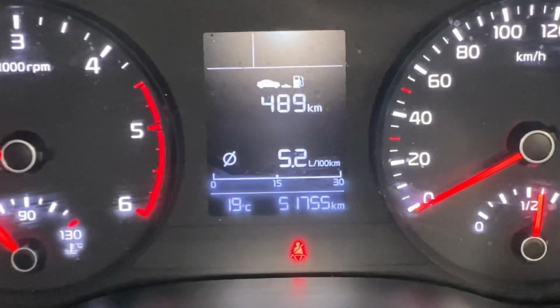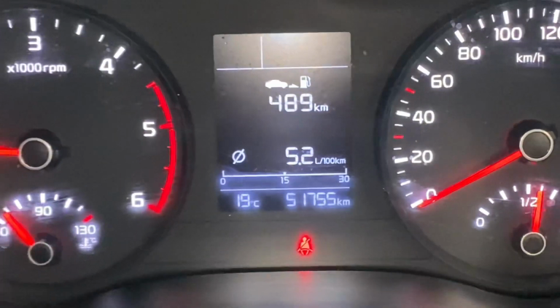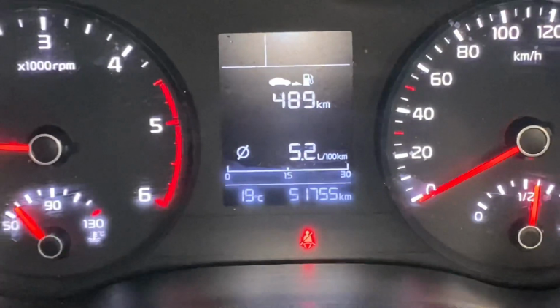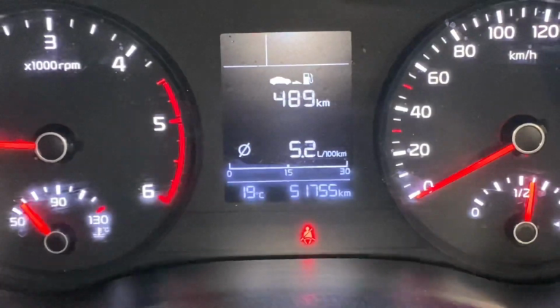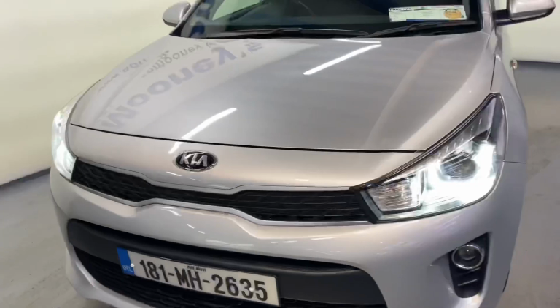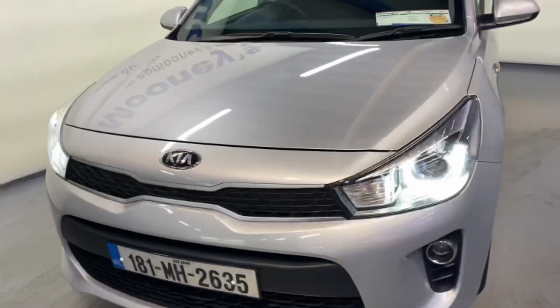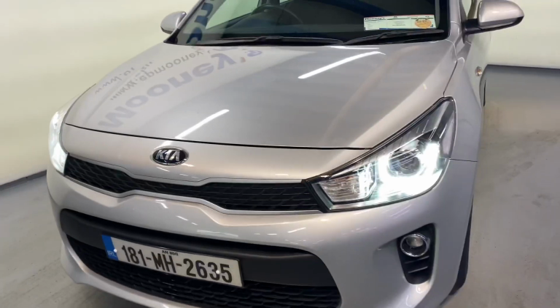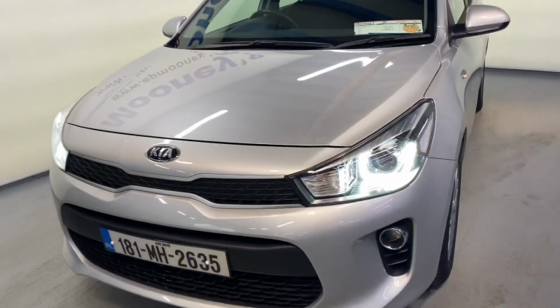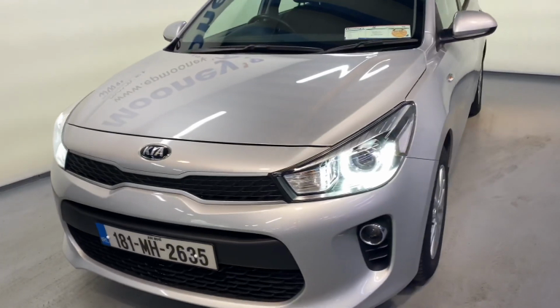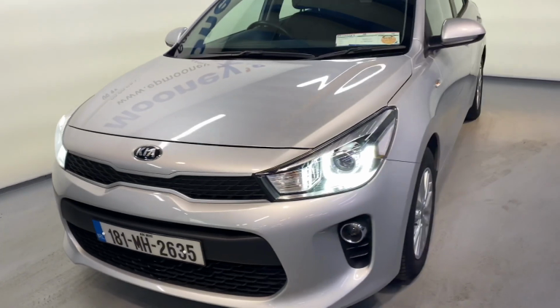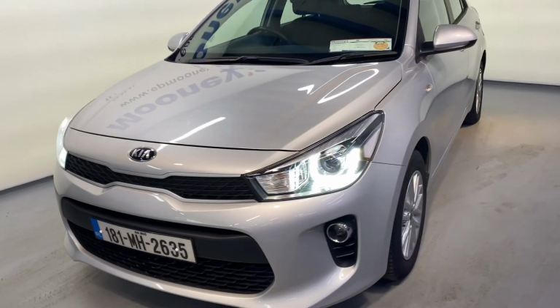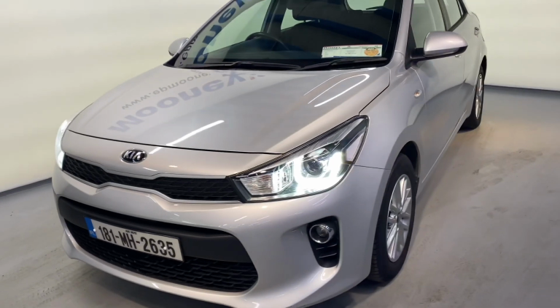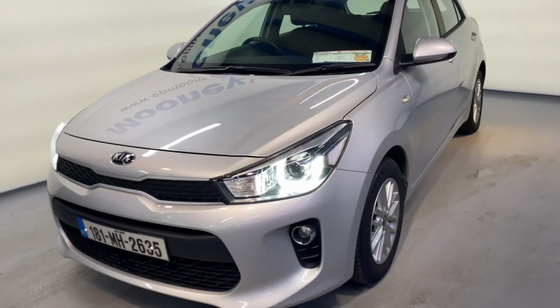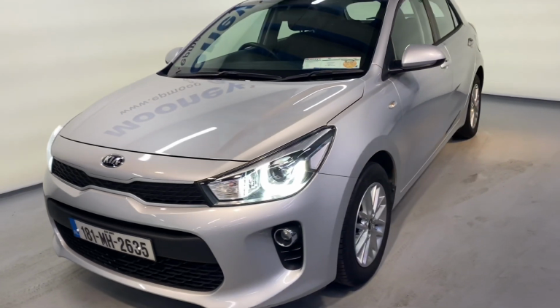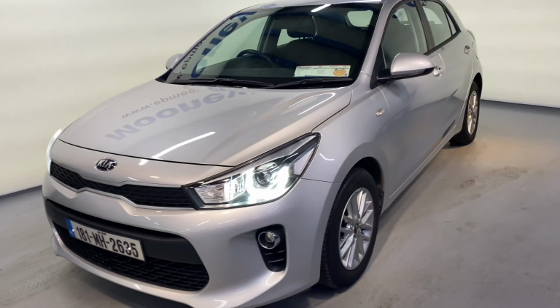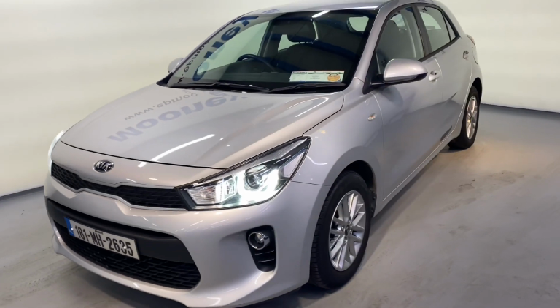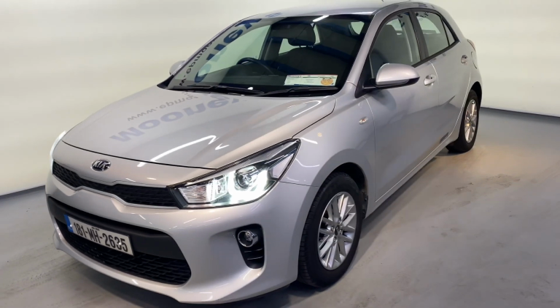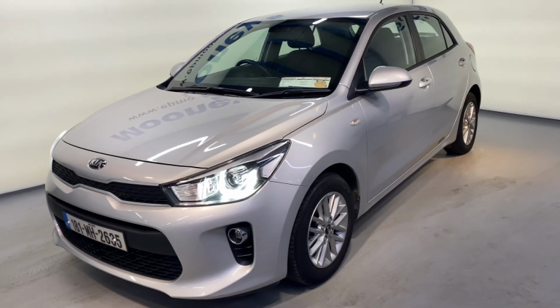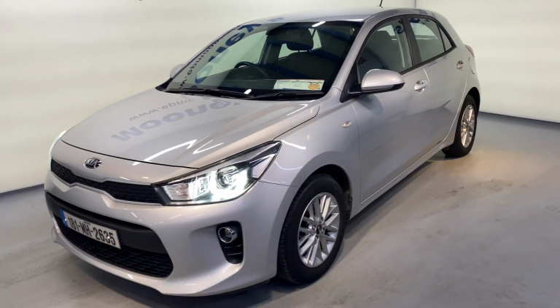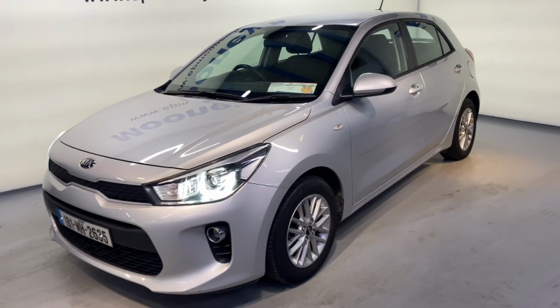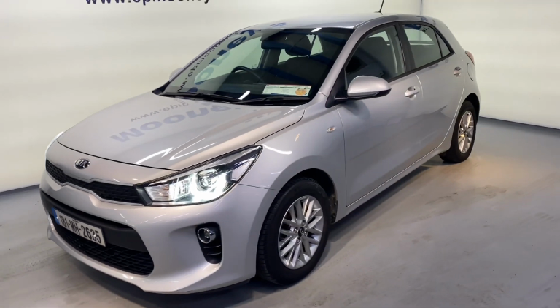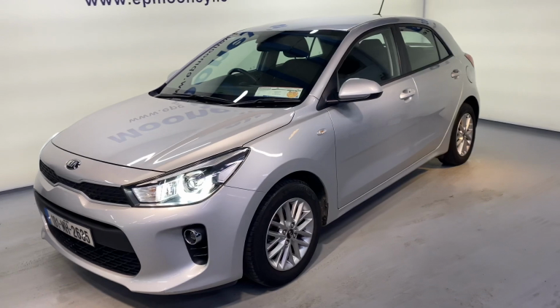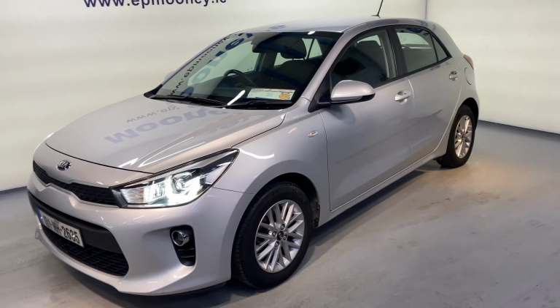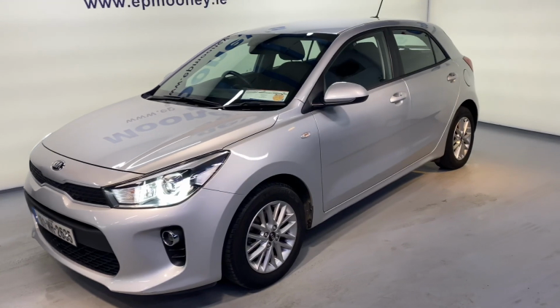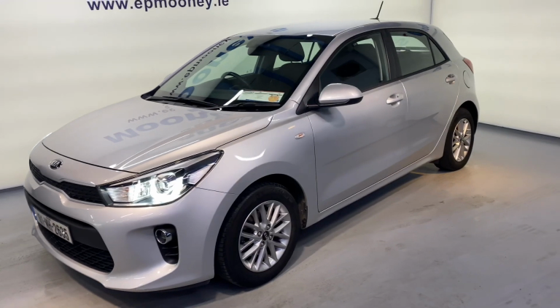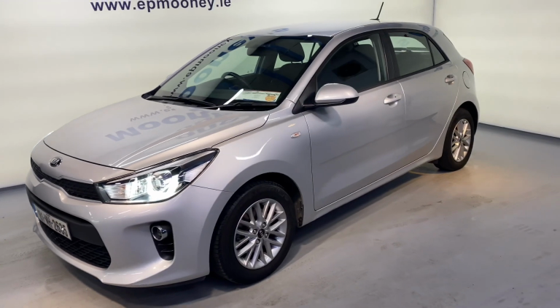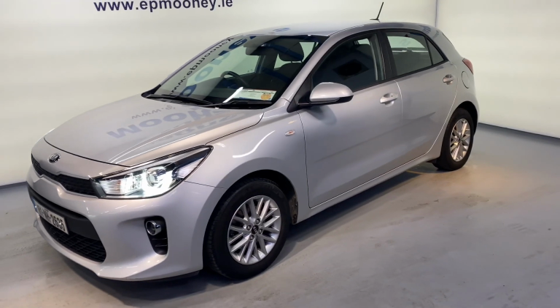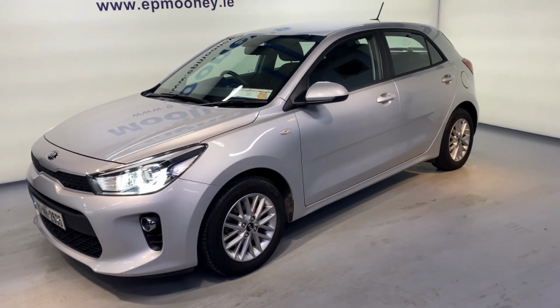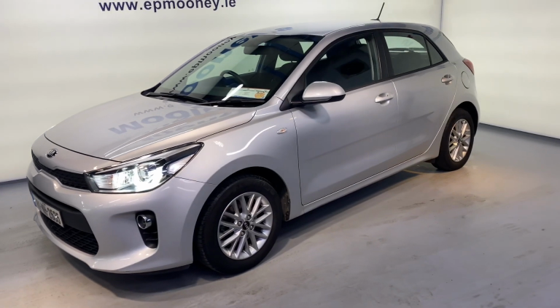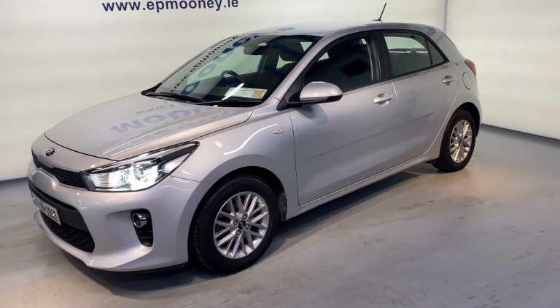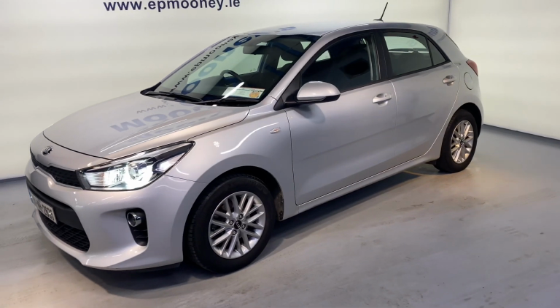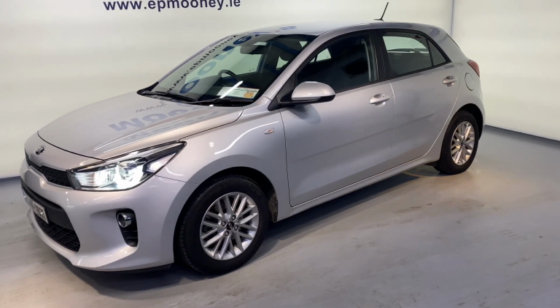51,000 kilometres on the clock, fully serviced here at Mooney's, and of course it will come with the remainder of its Kia warranty.